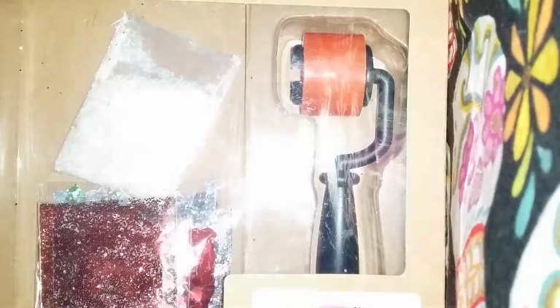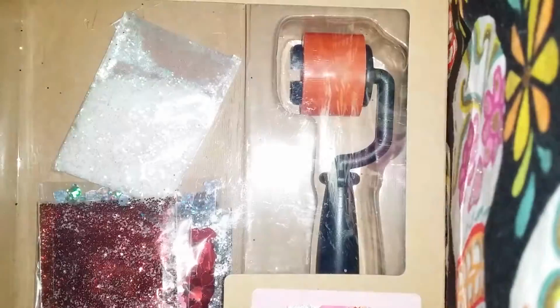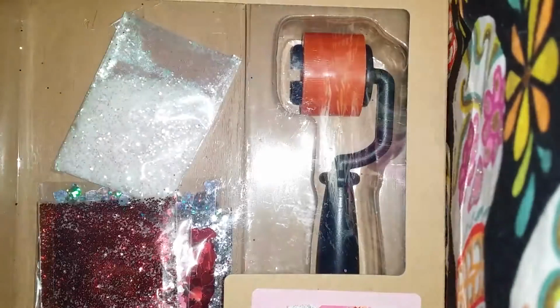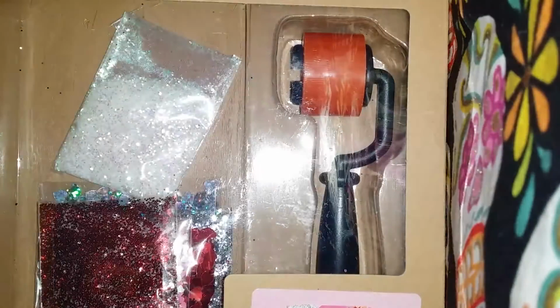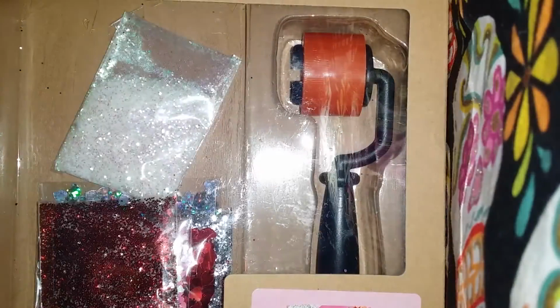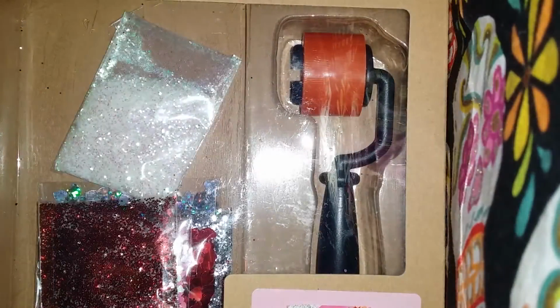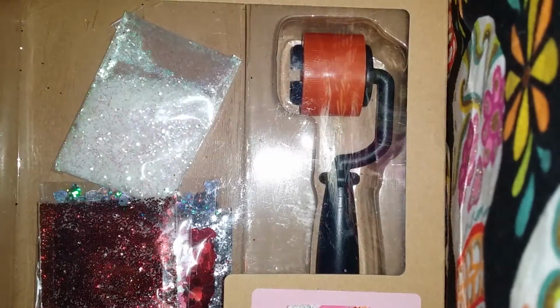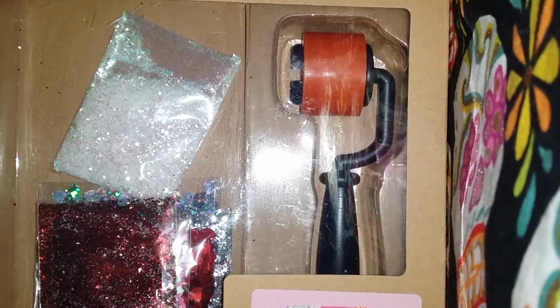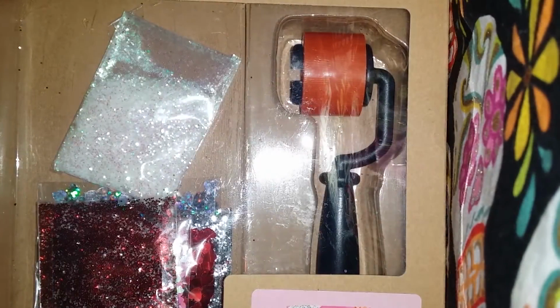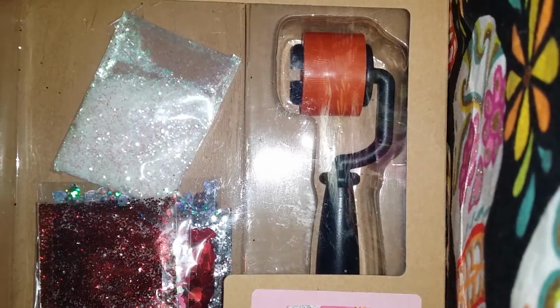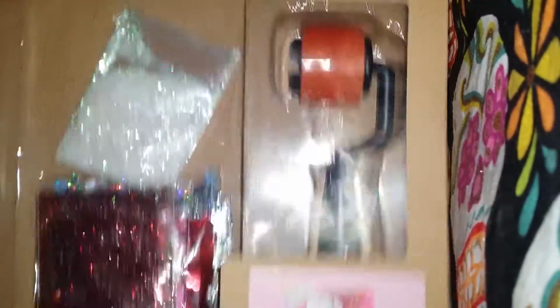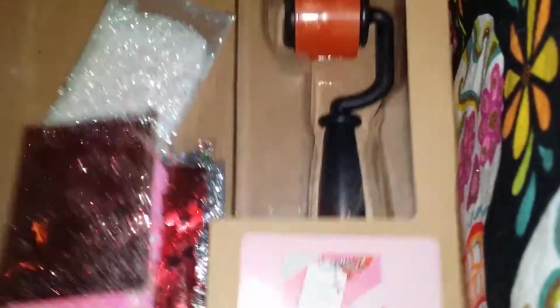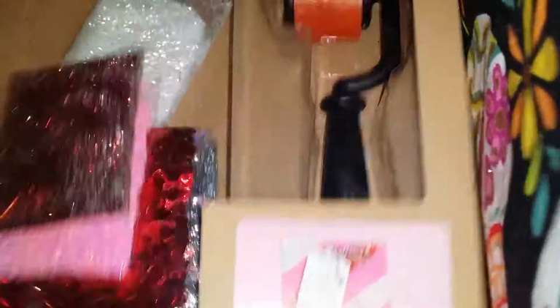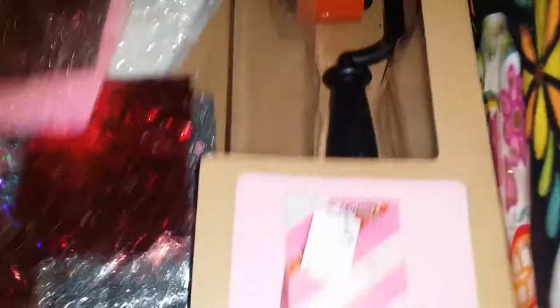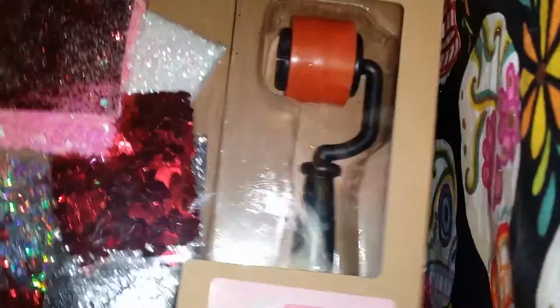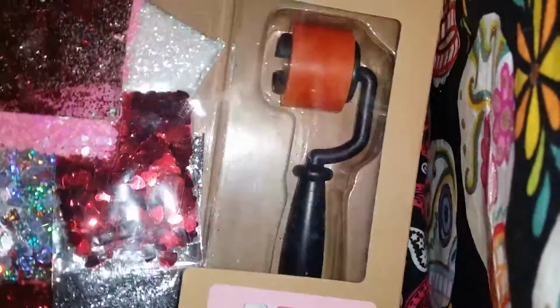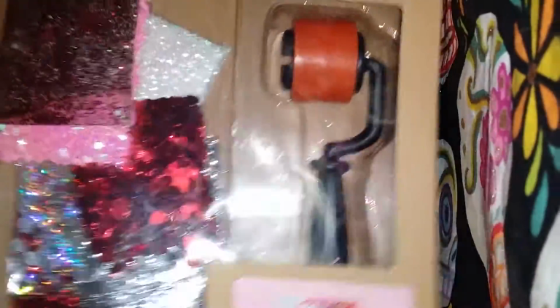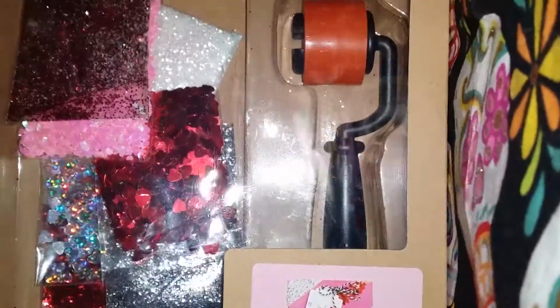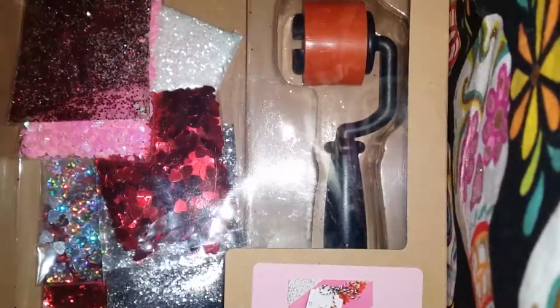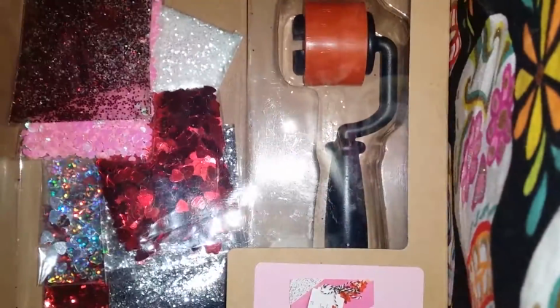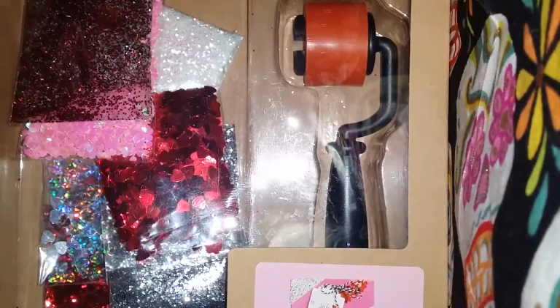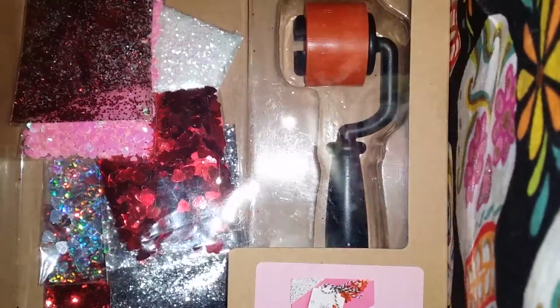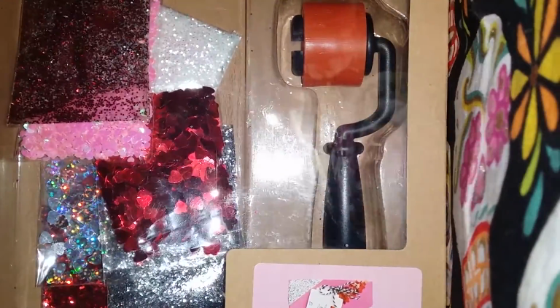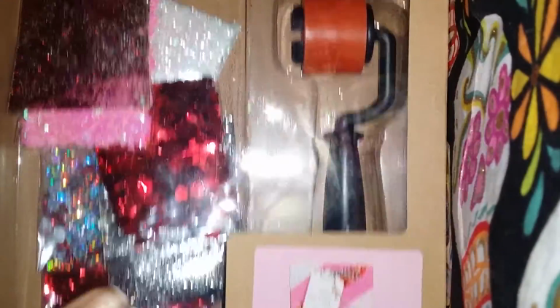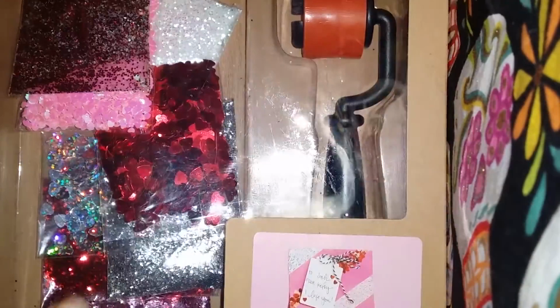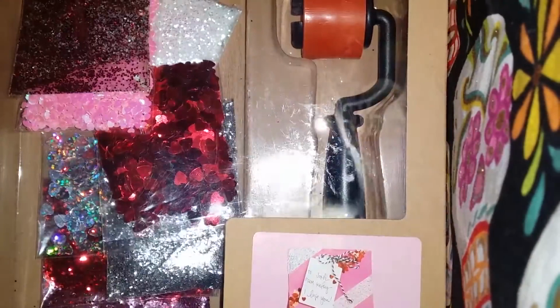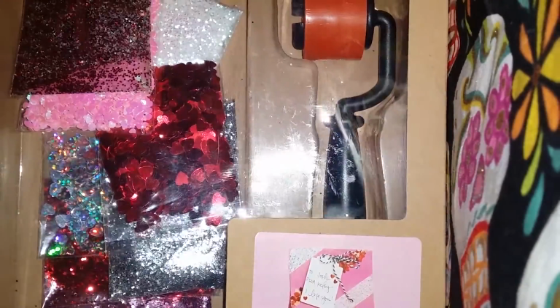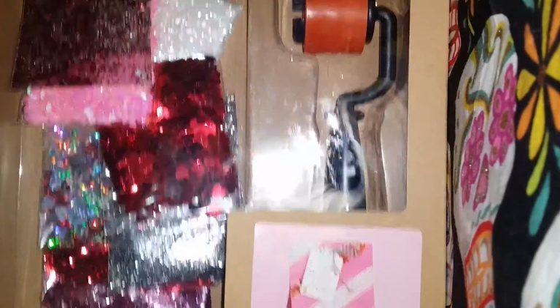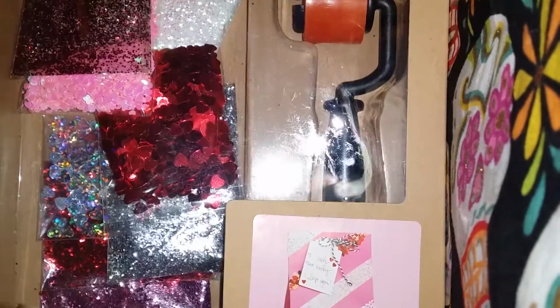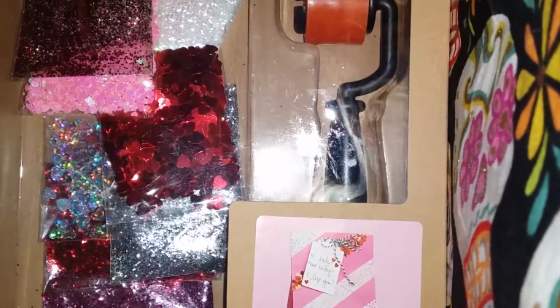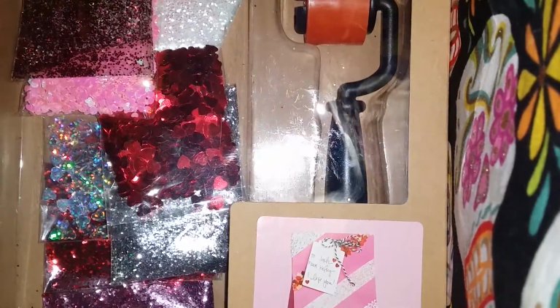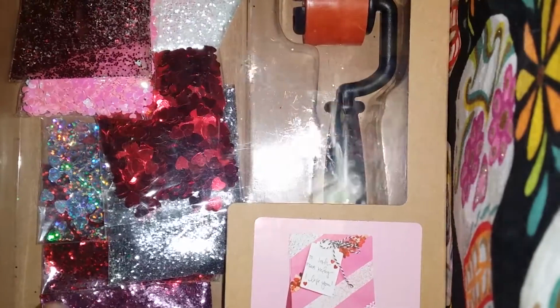Hello ladies! So here I have a little collective haul for you.